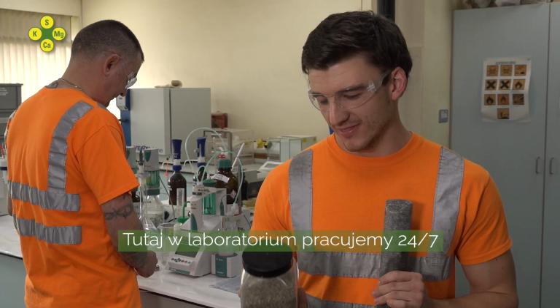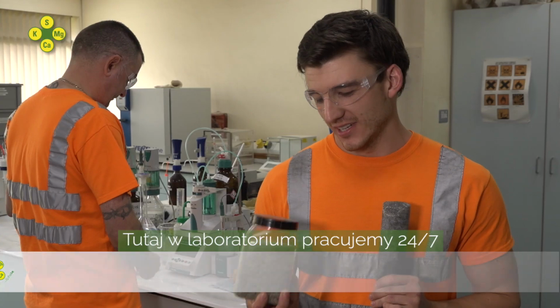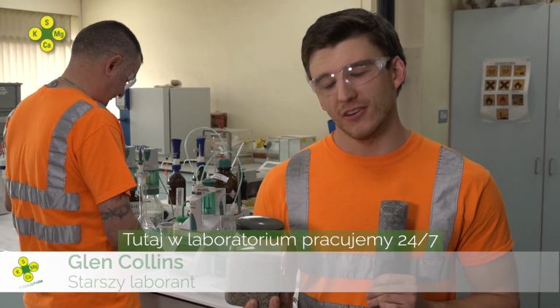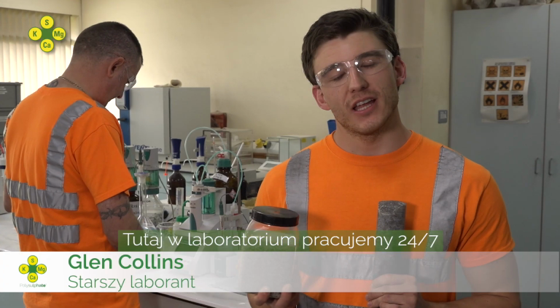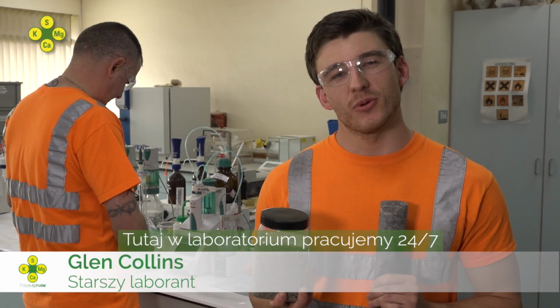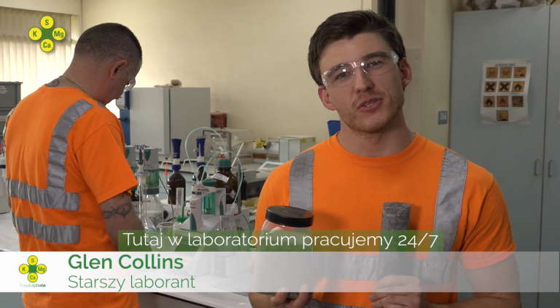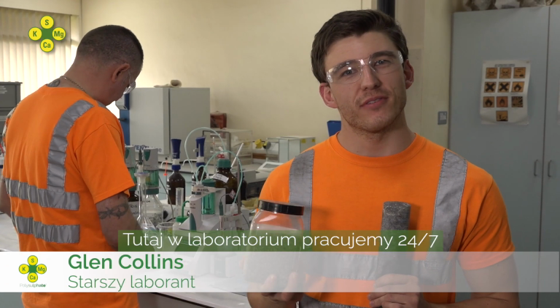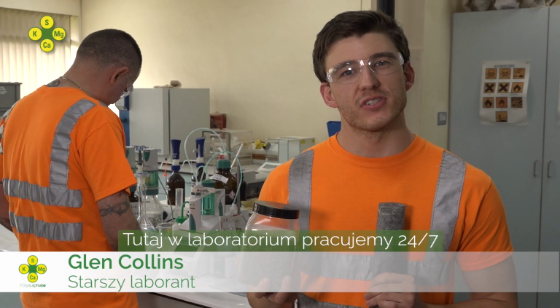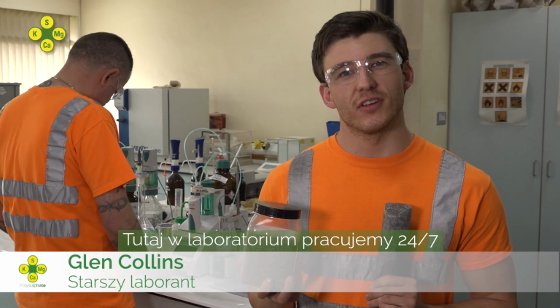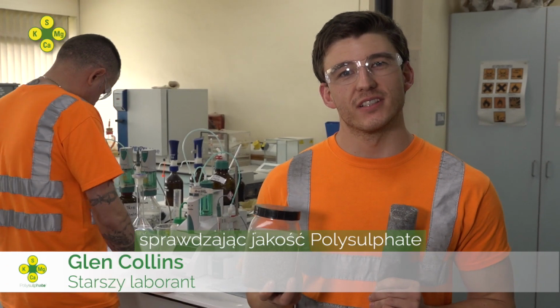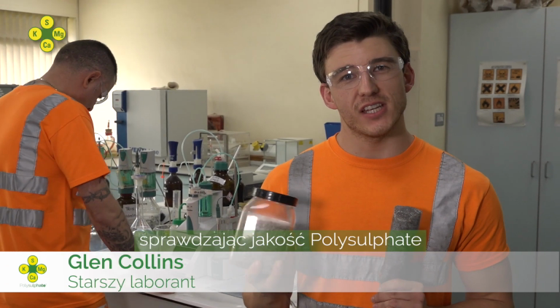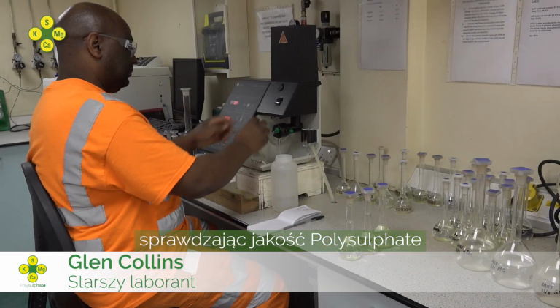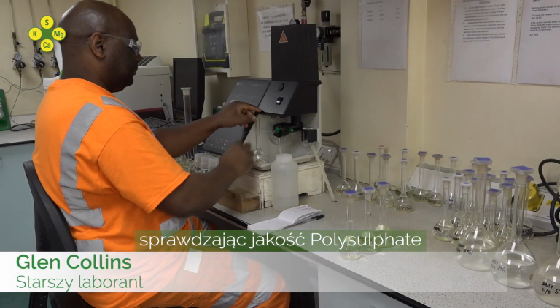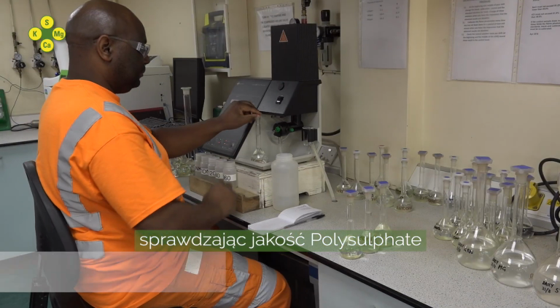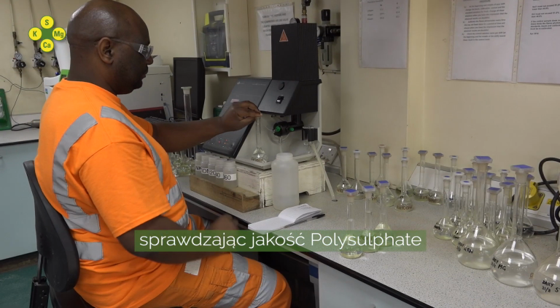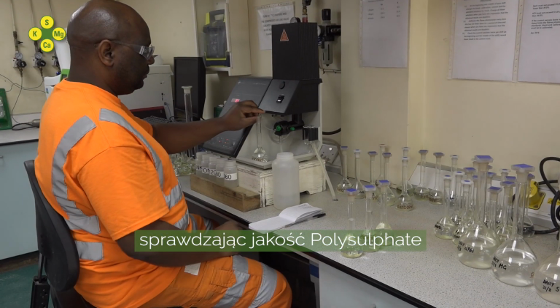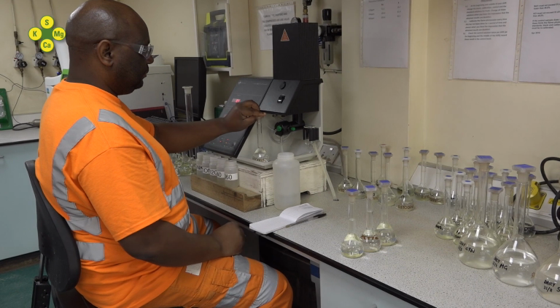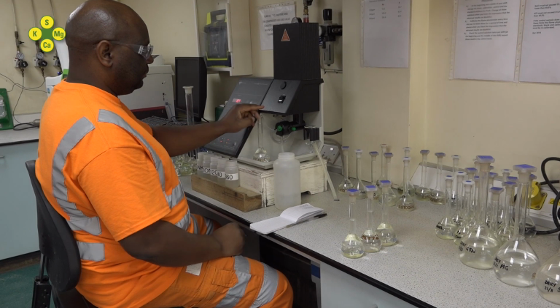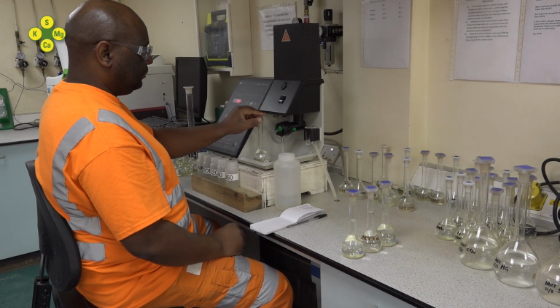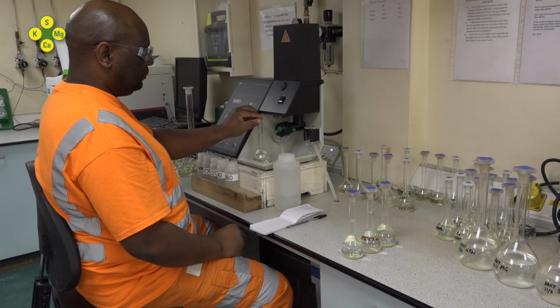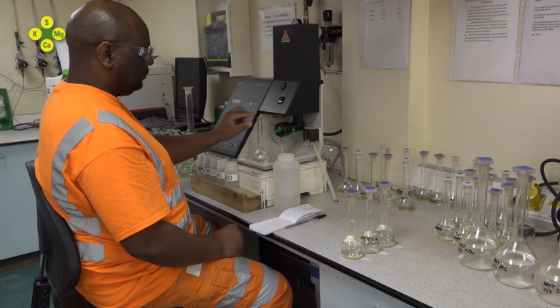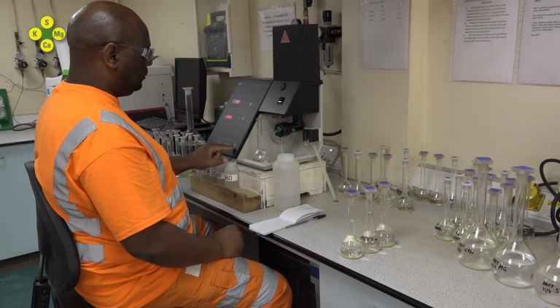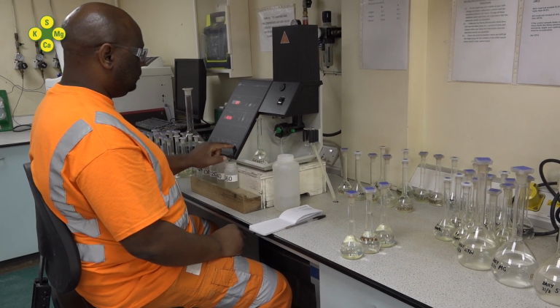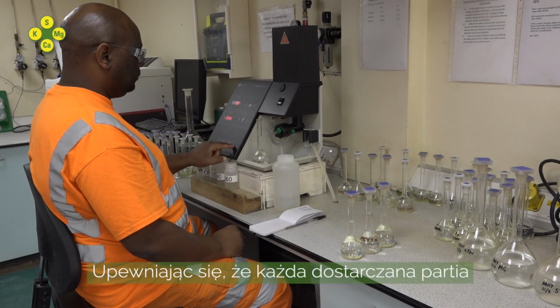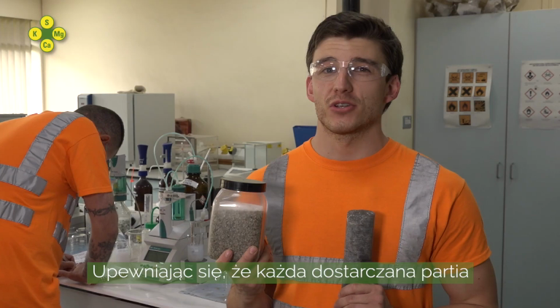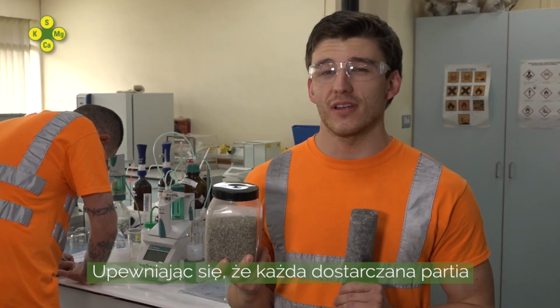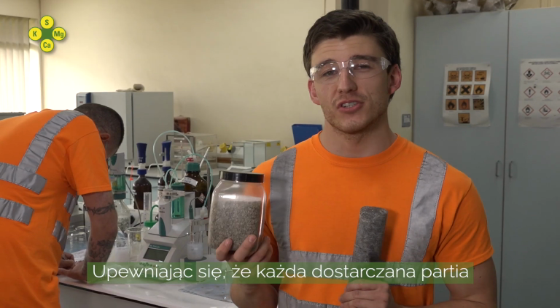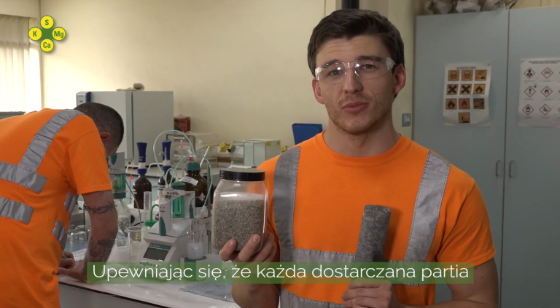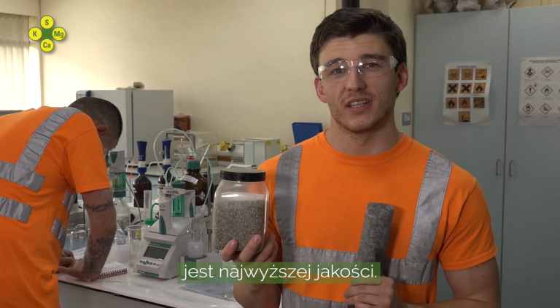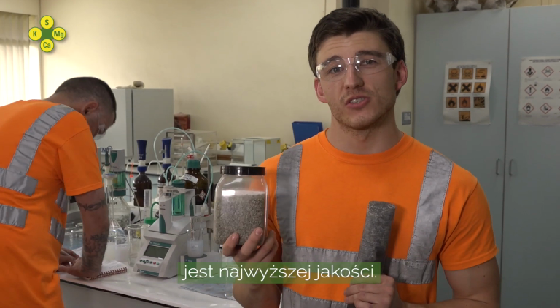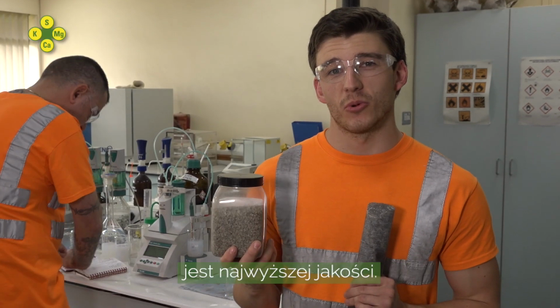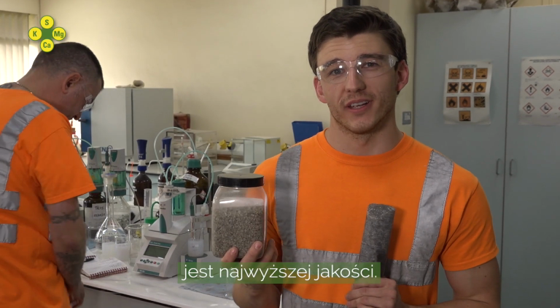Here in the lab we work 24-7, testing polysulfate, ensuring every shipment is top quality.